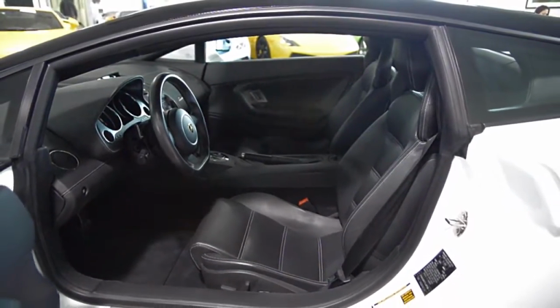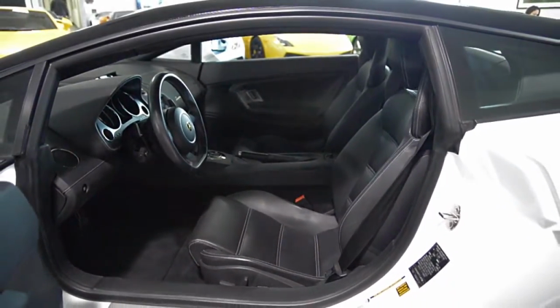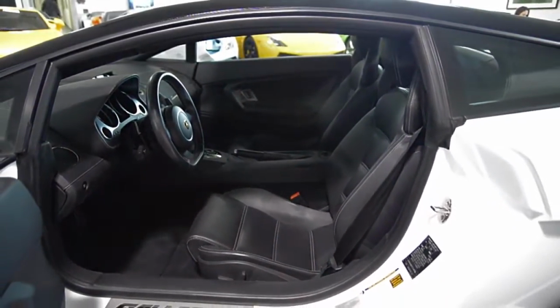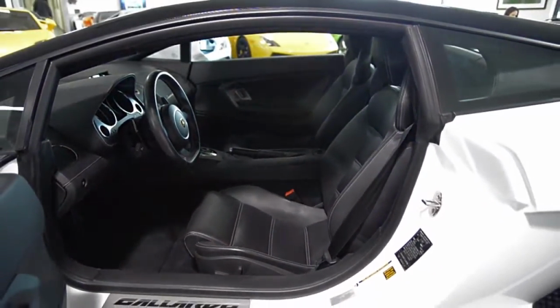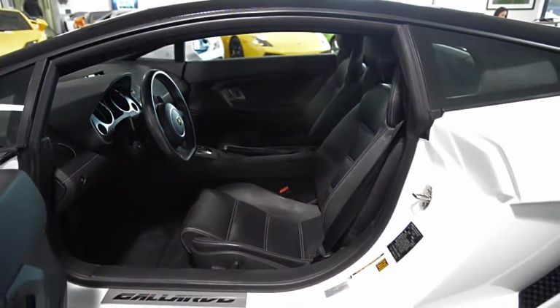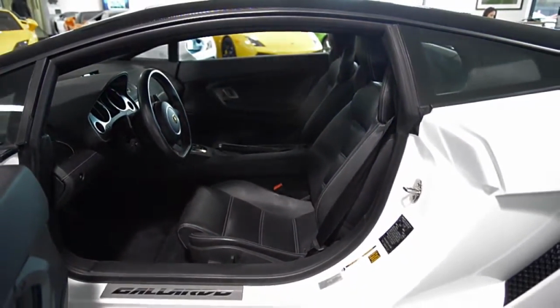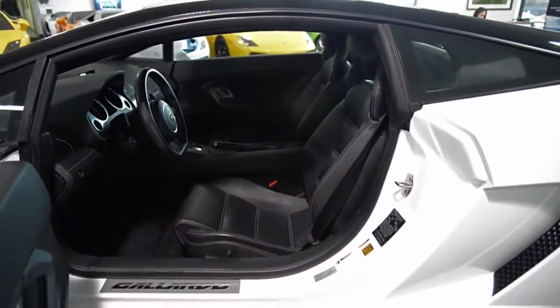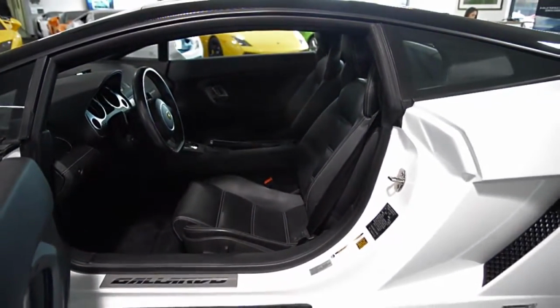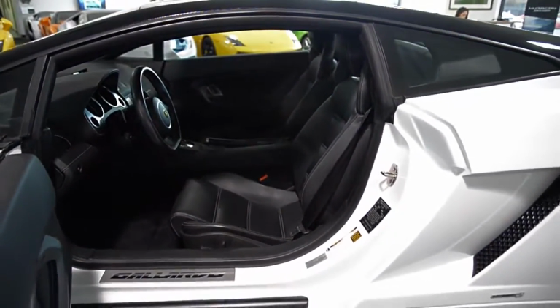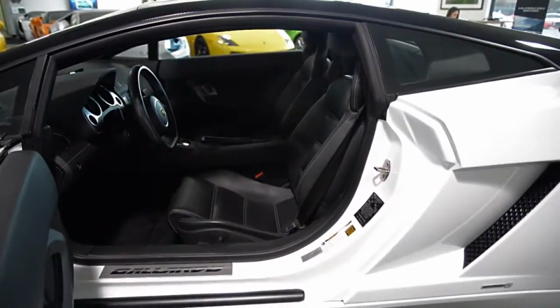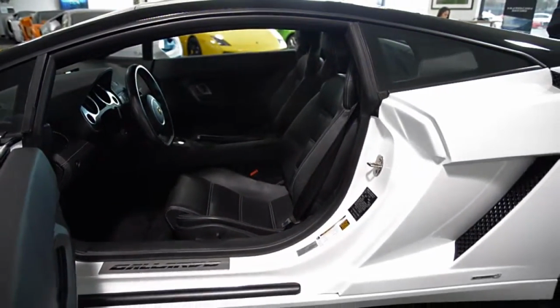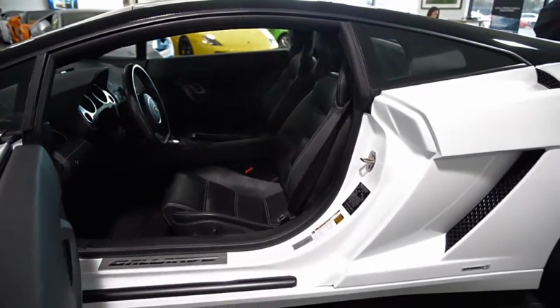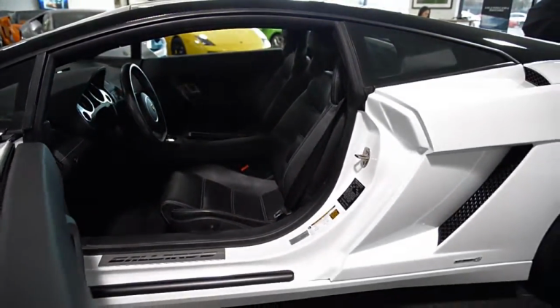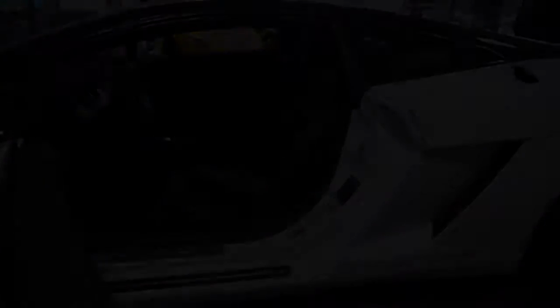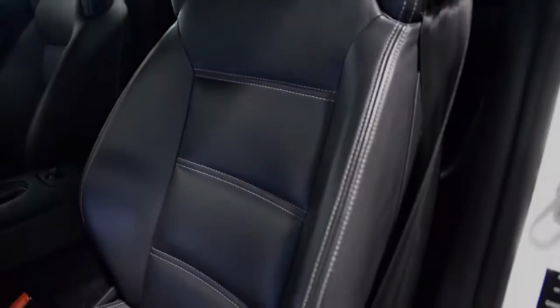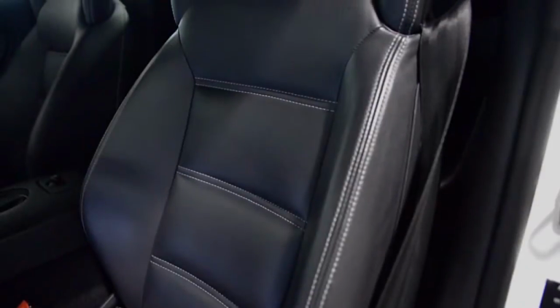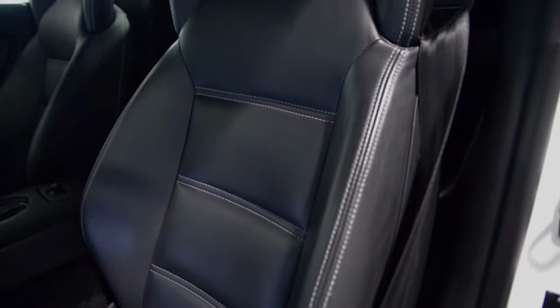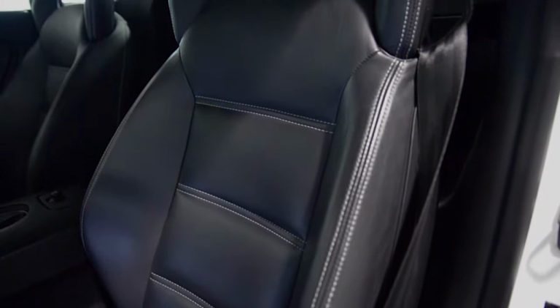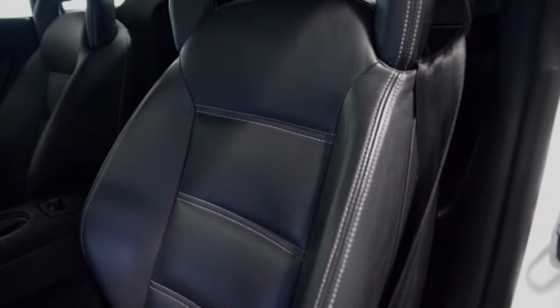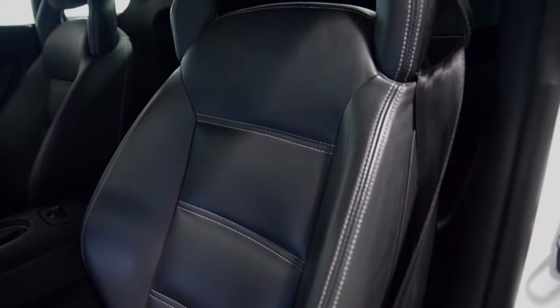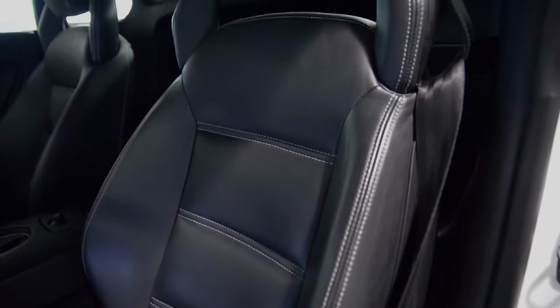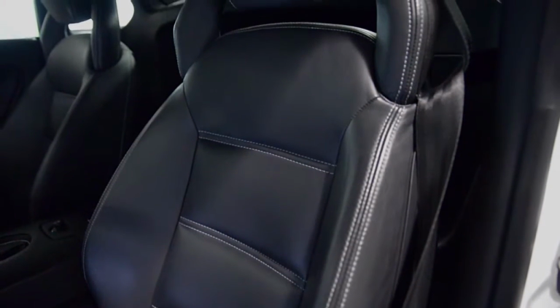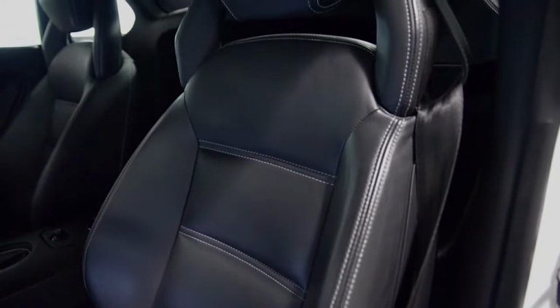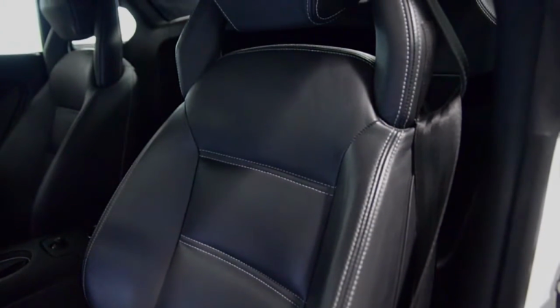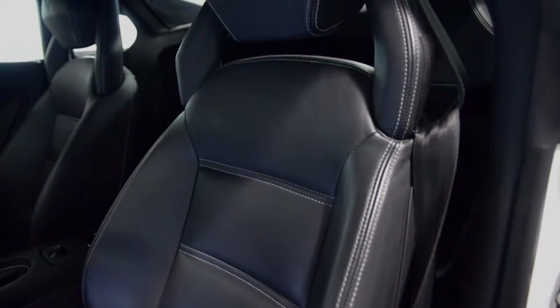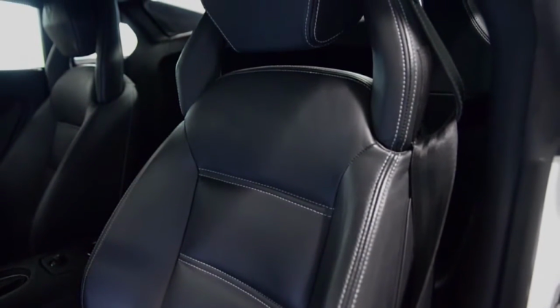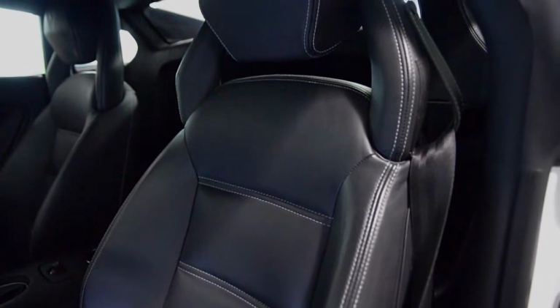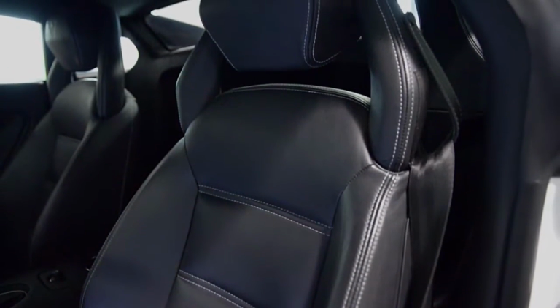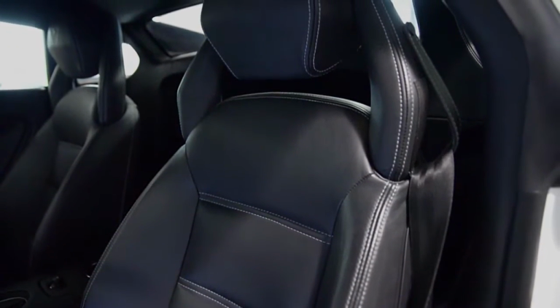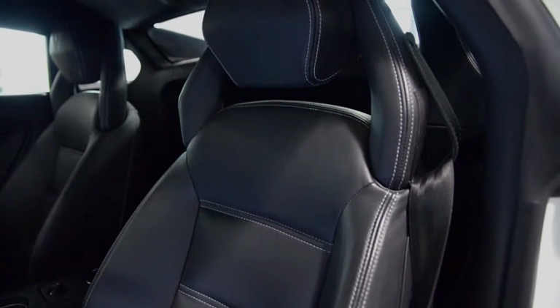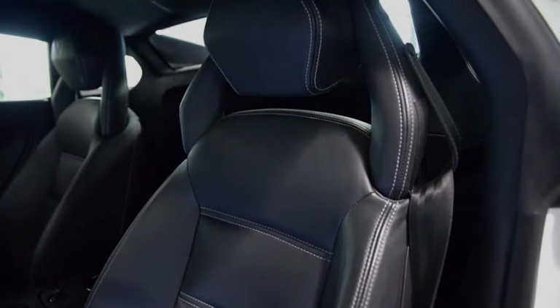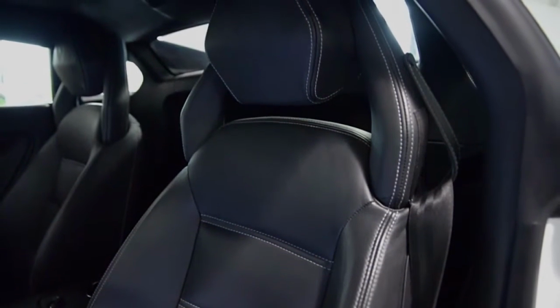This car is finished in a beautiful Bianco Monoceros exterior color, and a nero Perseus full-leather interior with gray contrast stitching throughout.